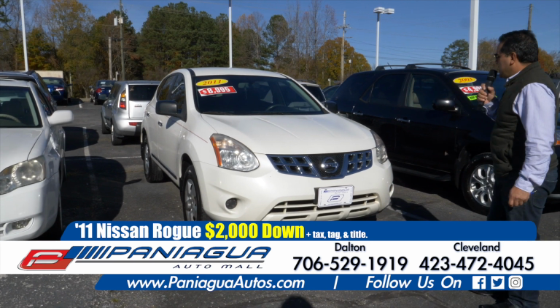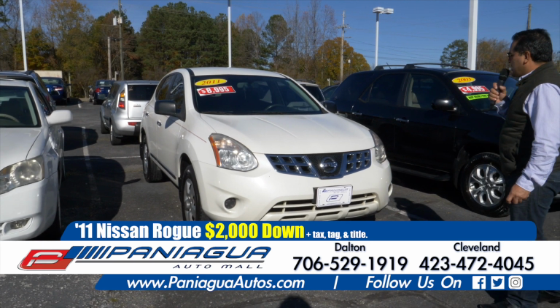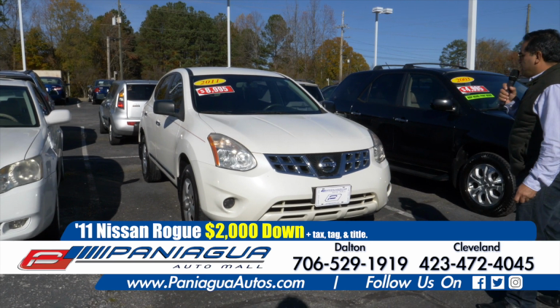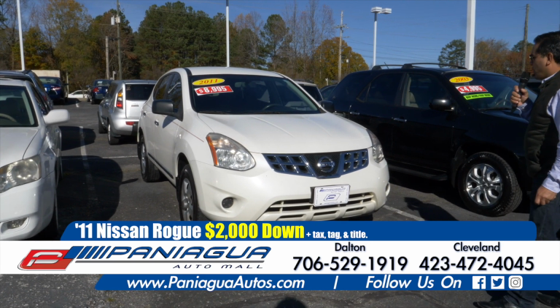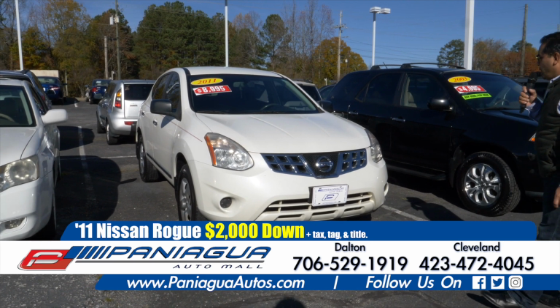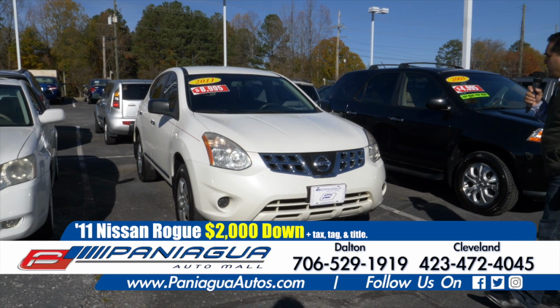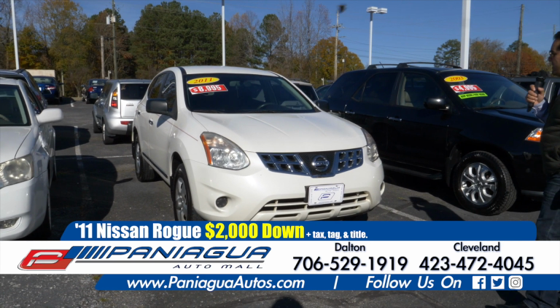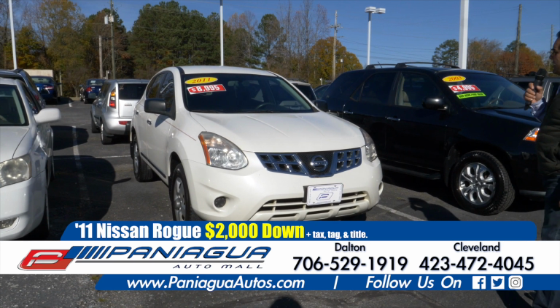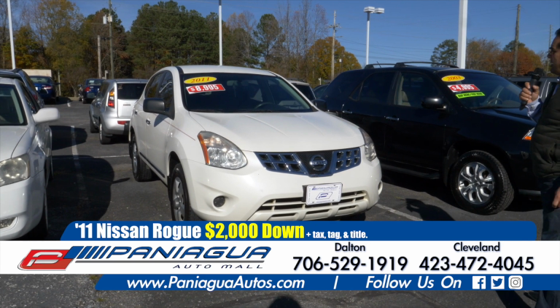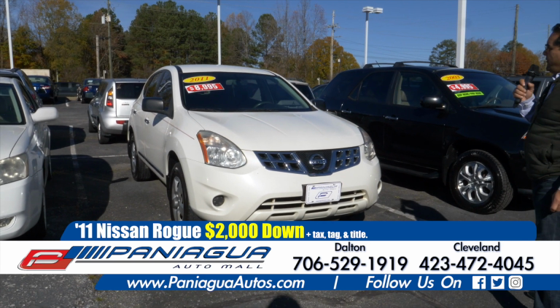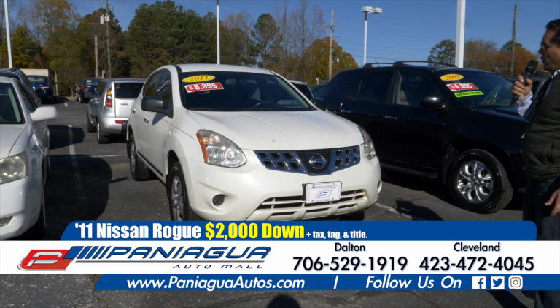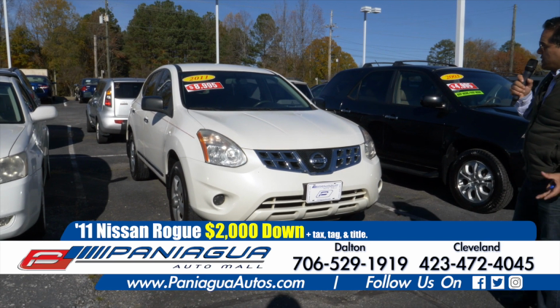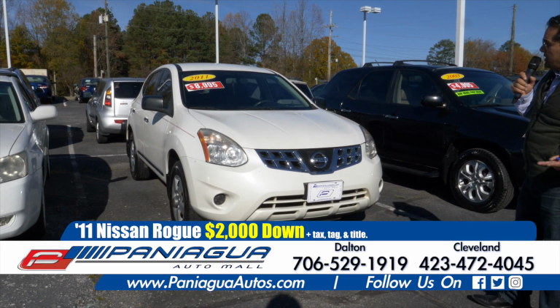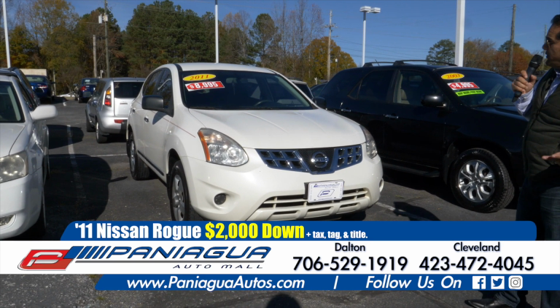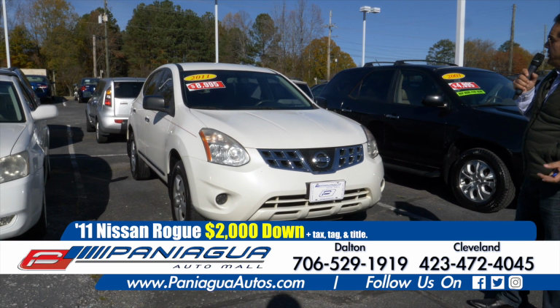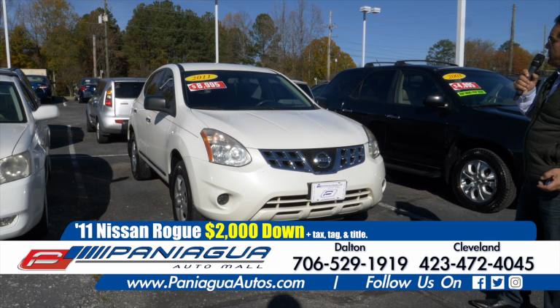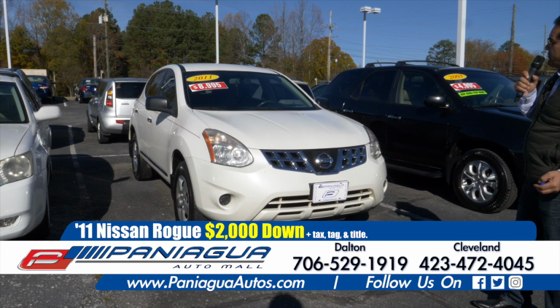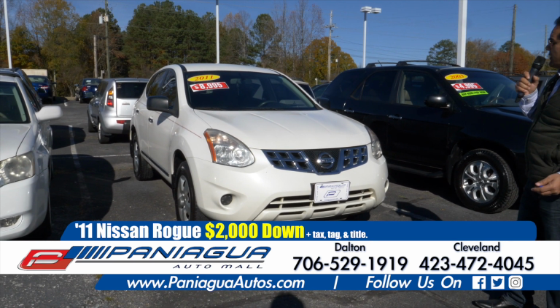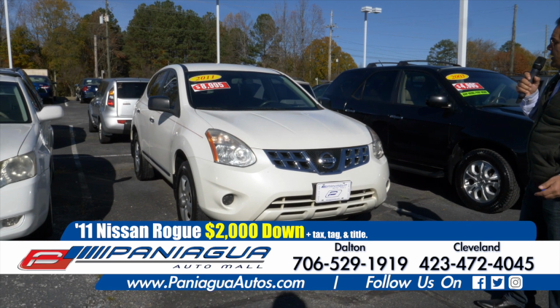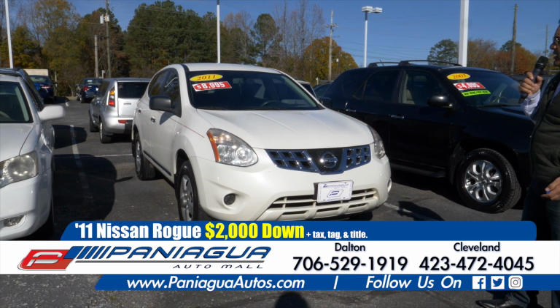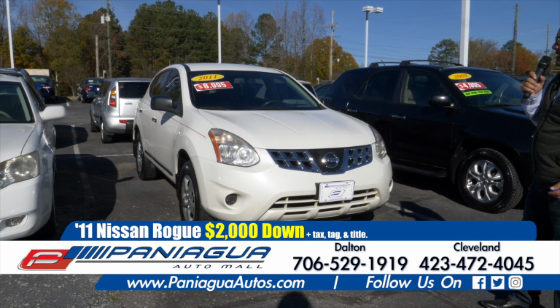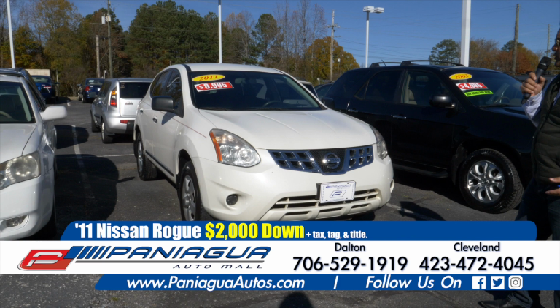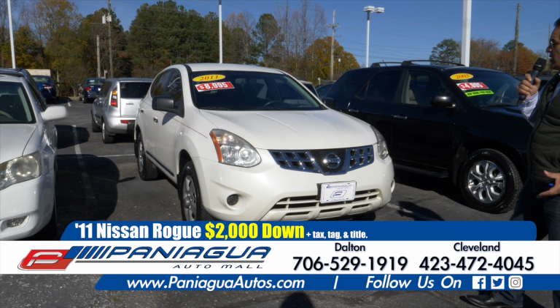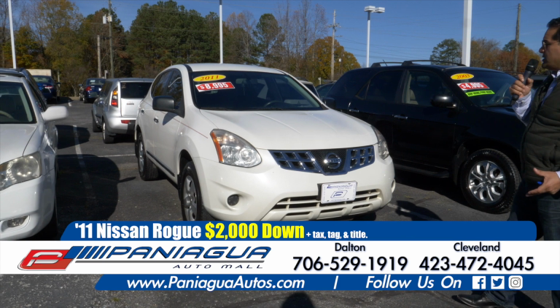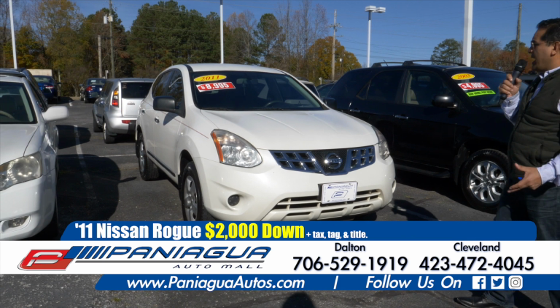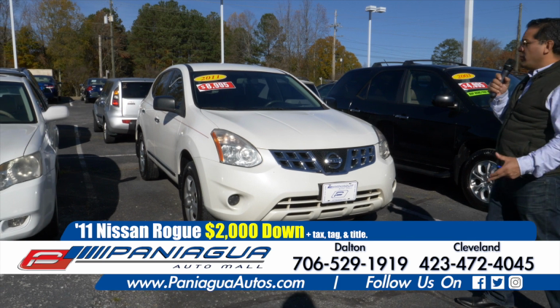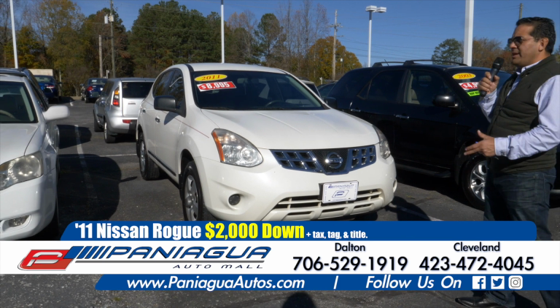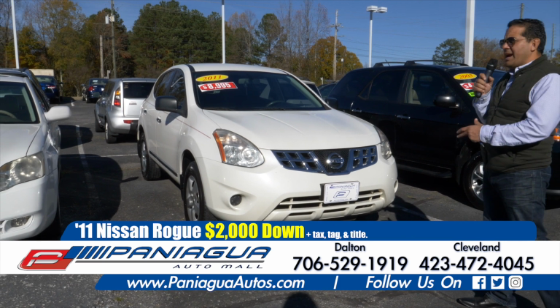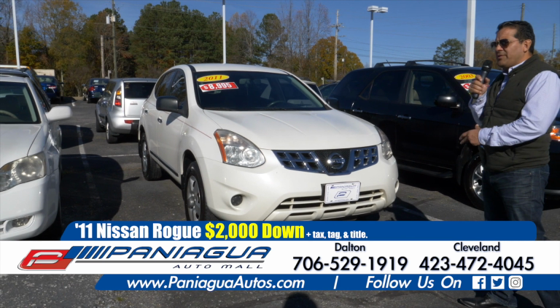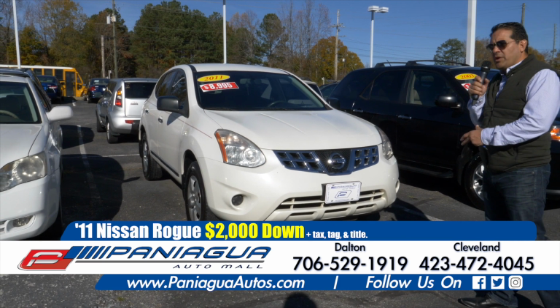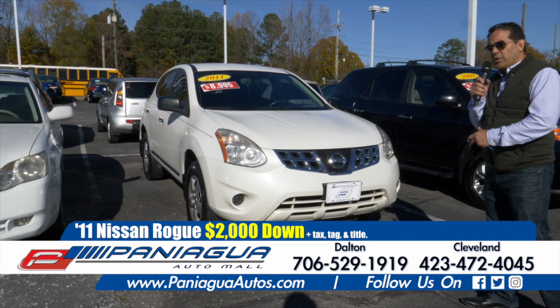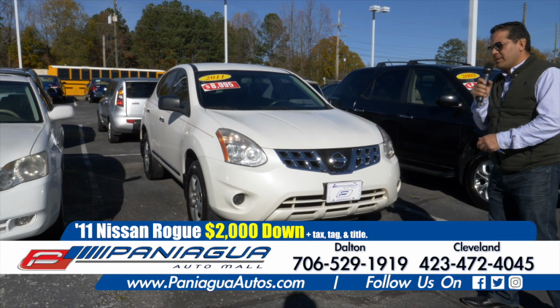This is a Nissan Rogue, four cylinder. $2,000 down and $100 a week.